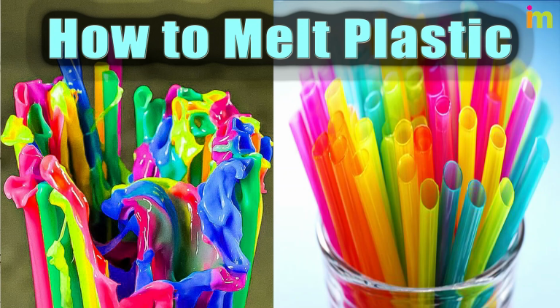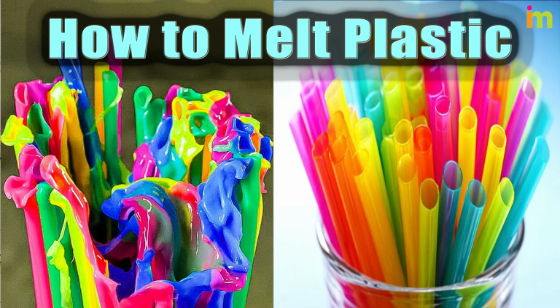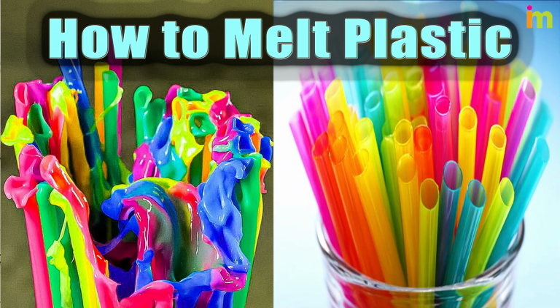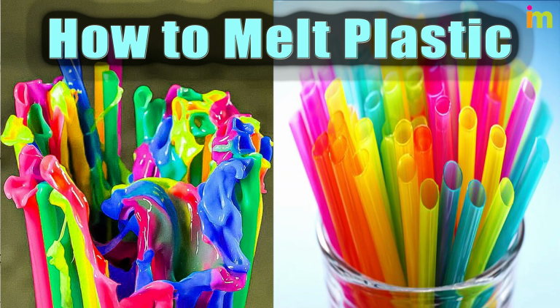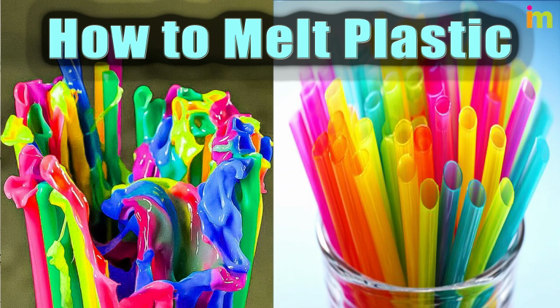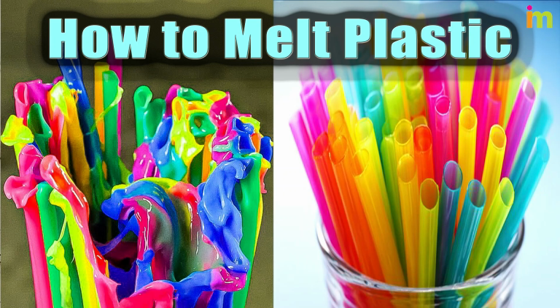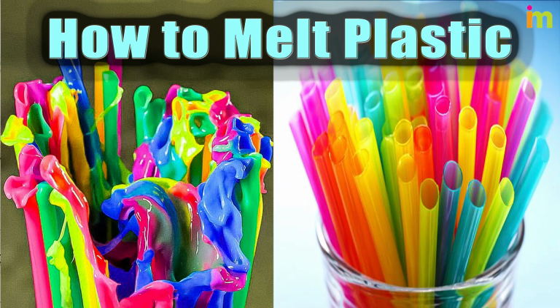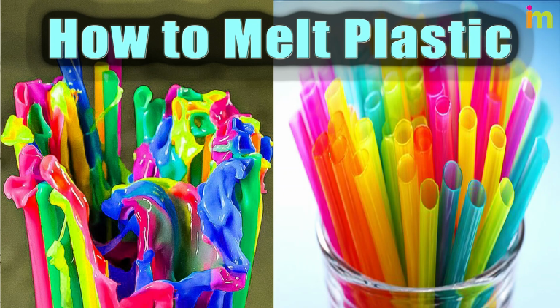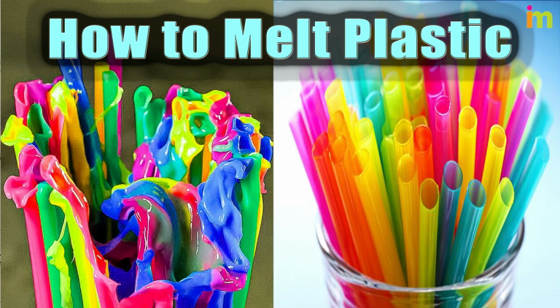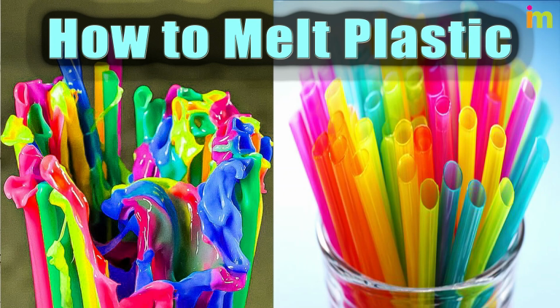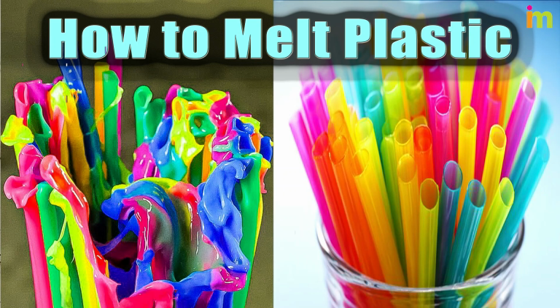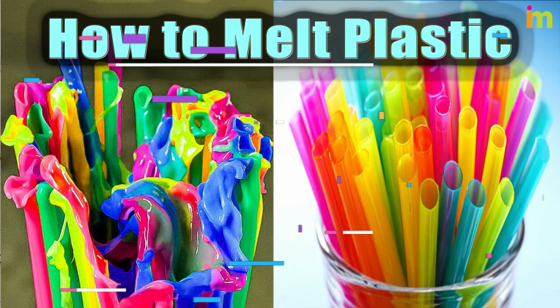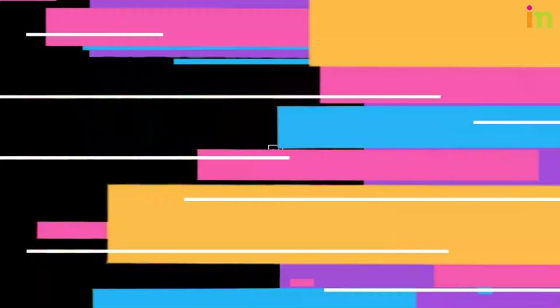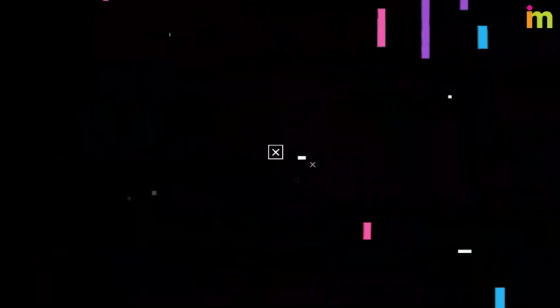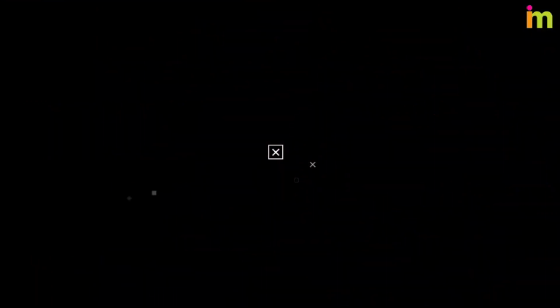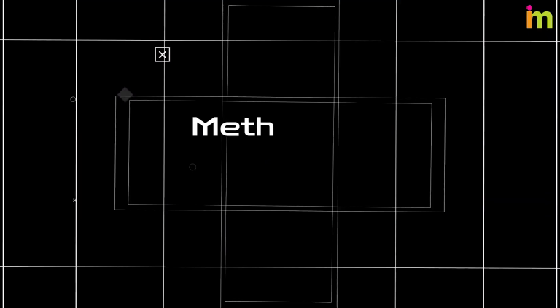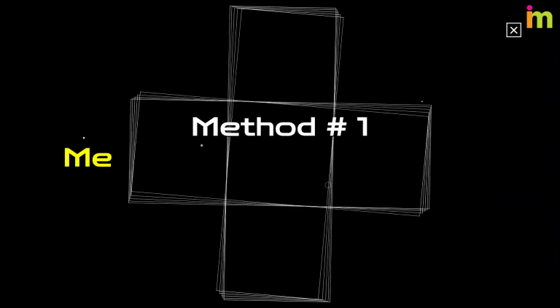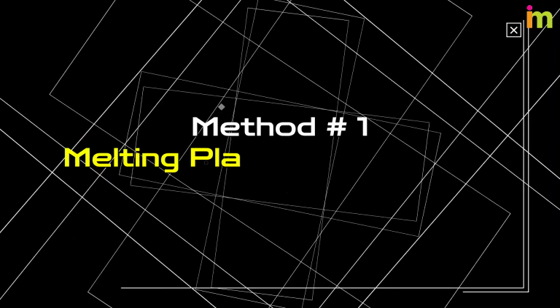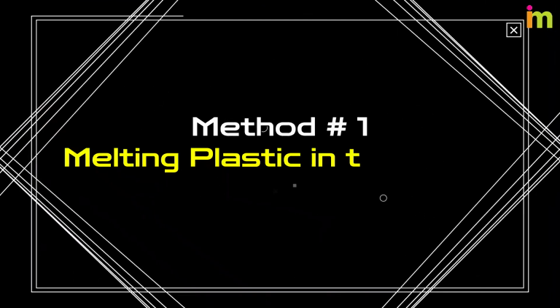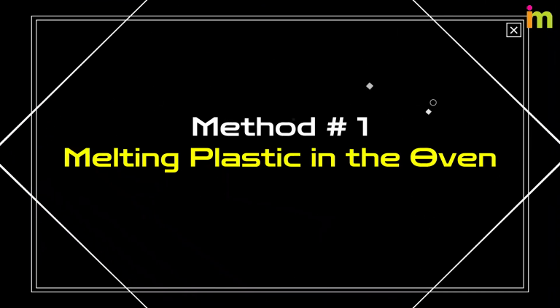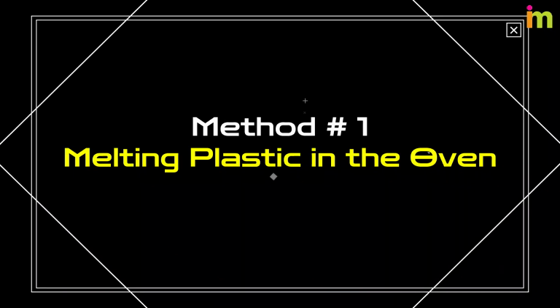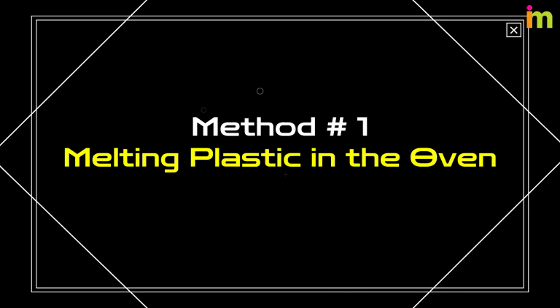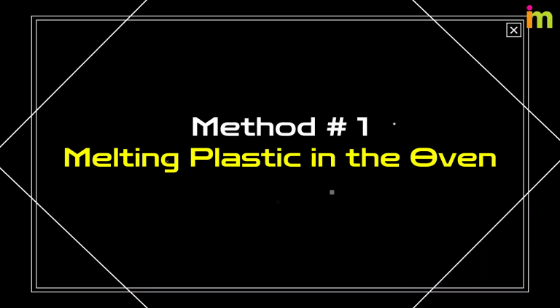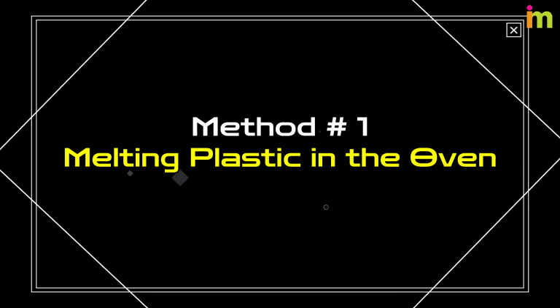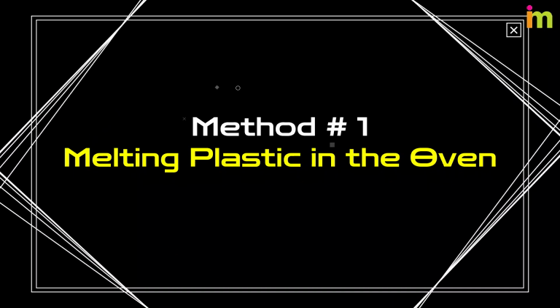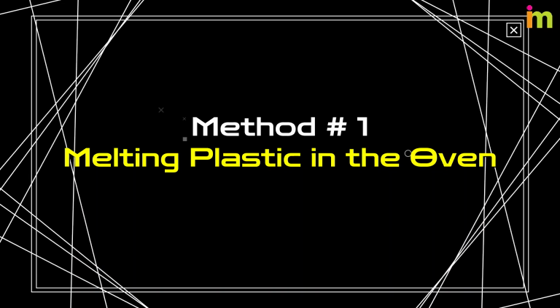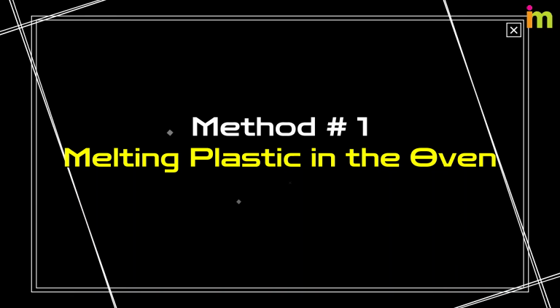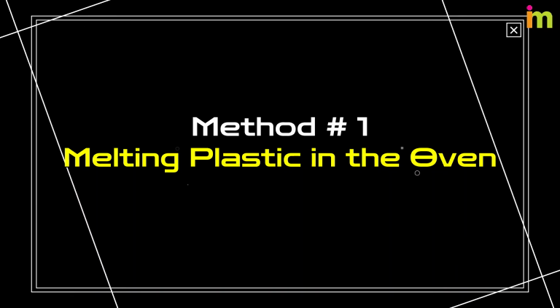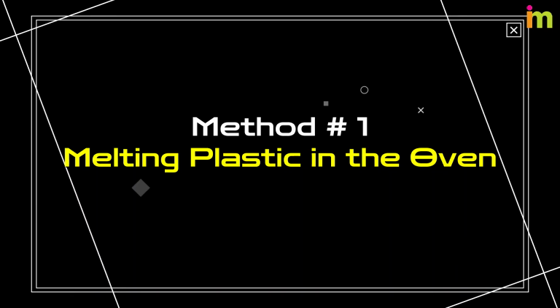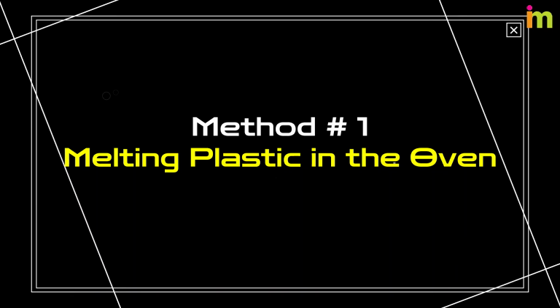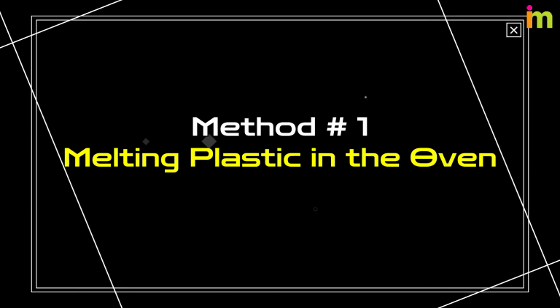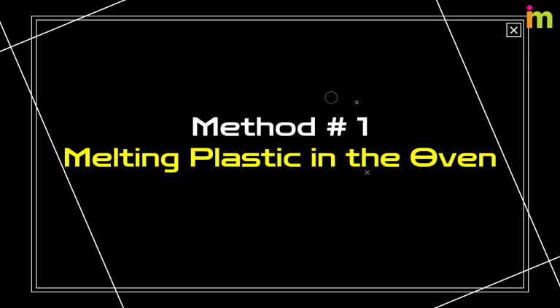How to Melt Plastic. Method number 1: Melting Plastic in the Oven.